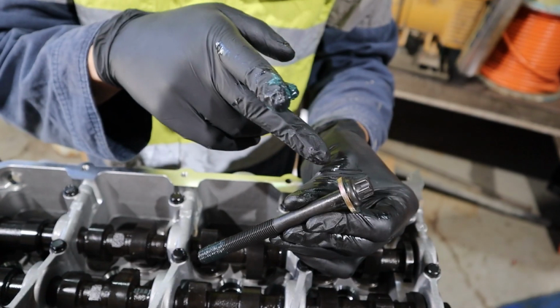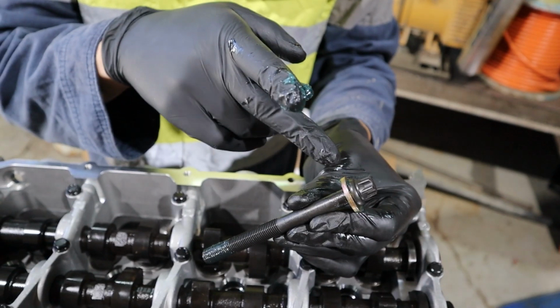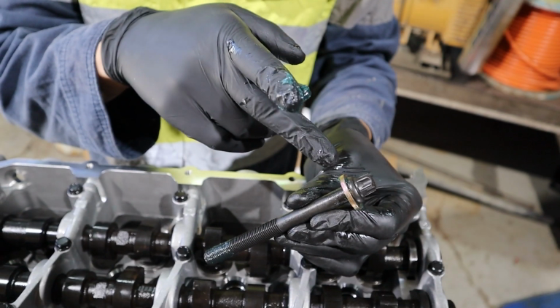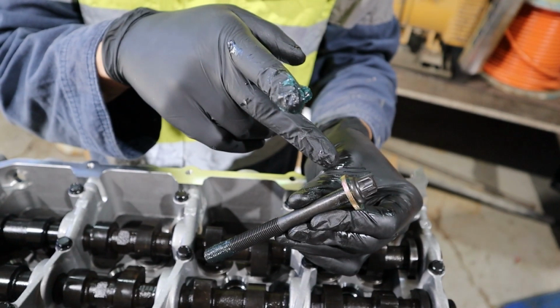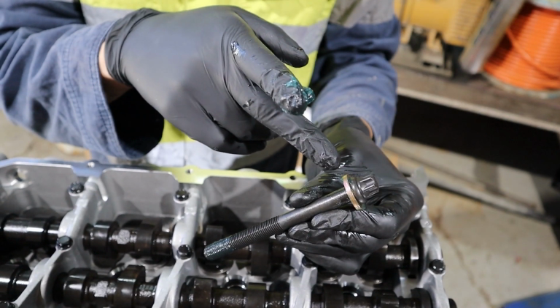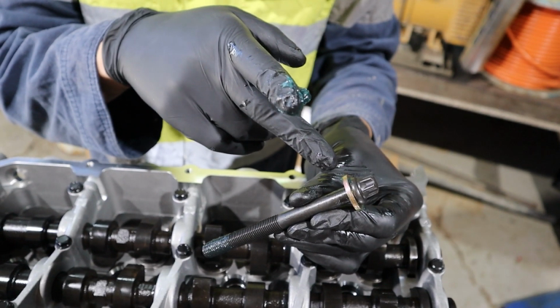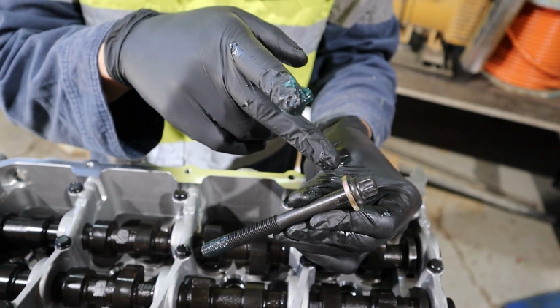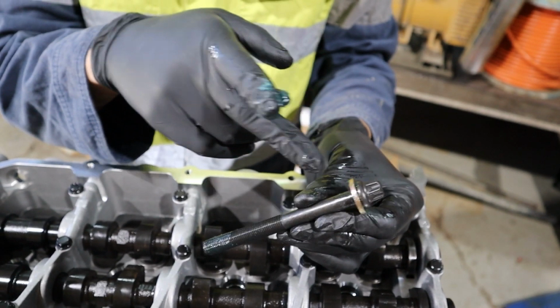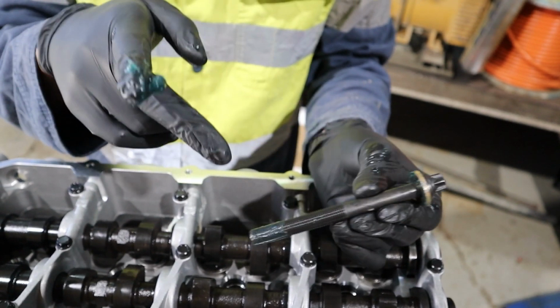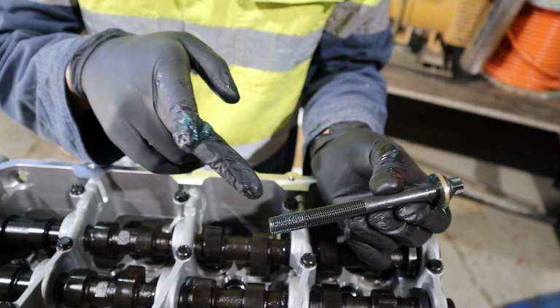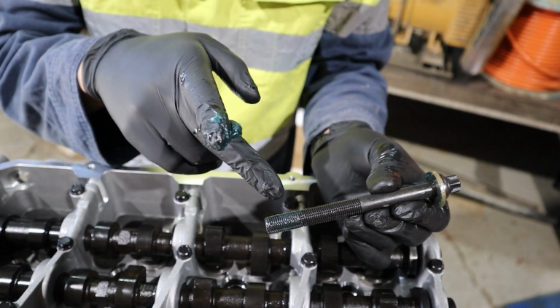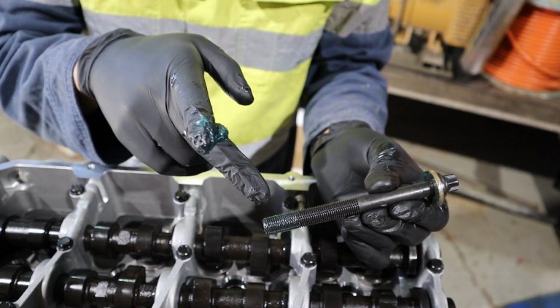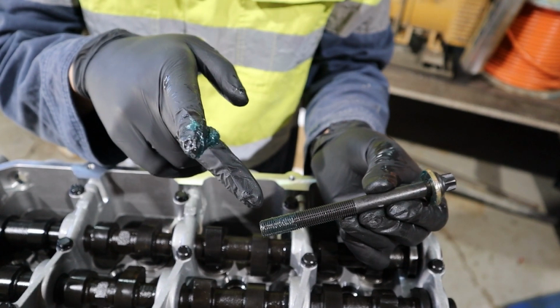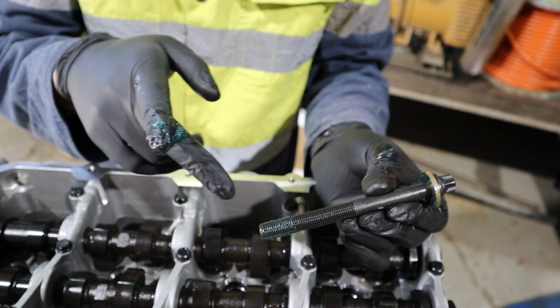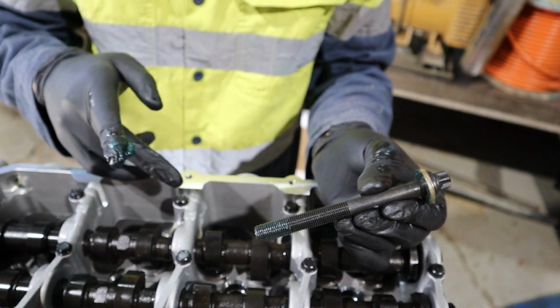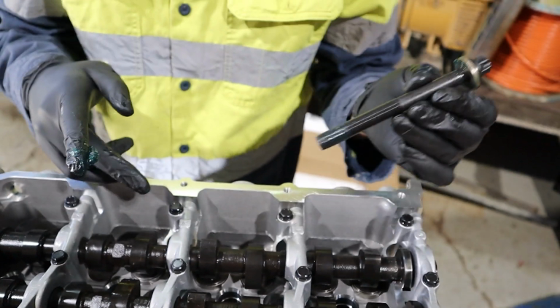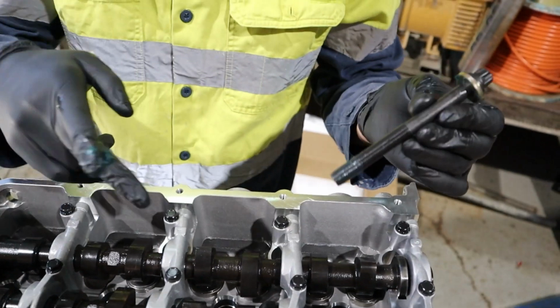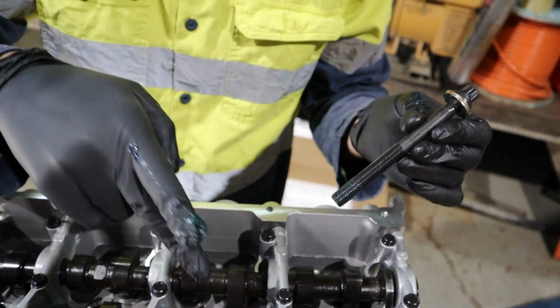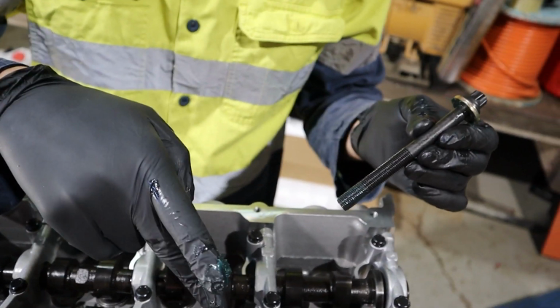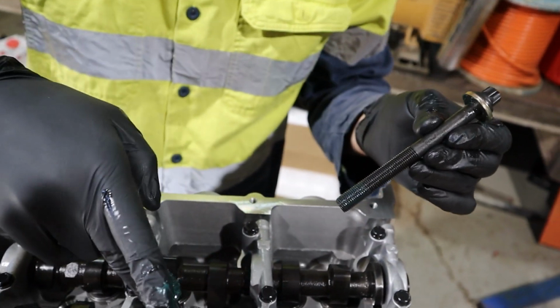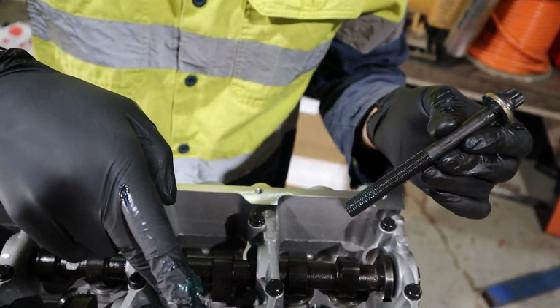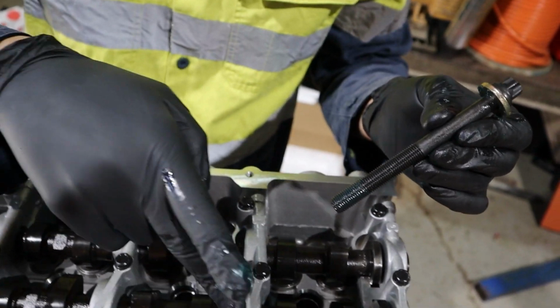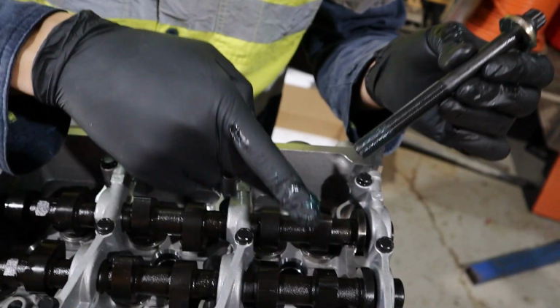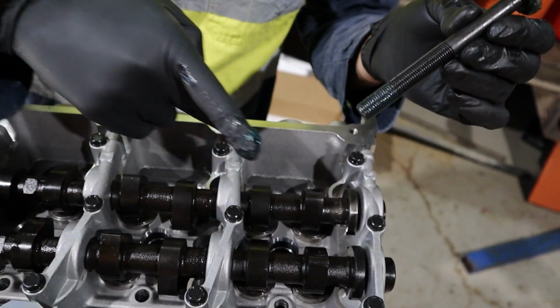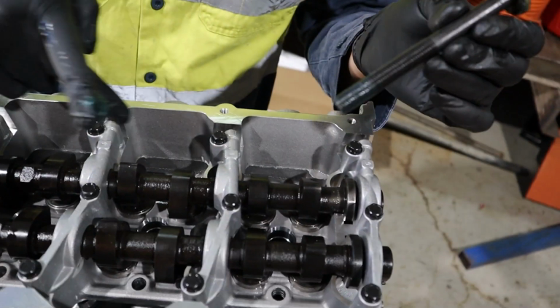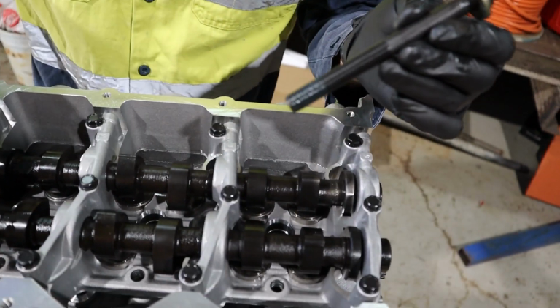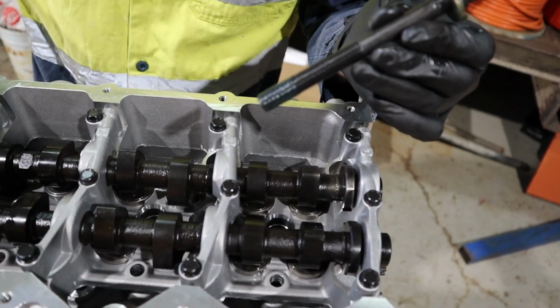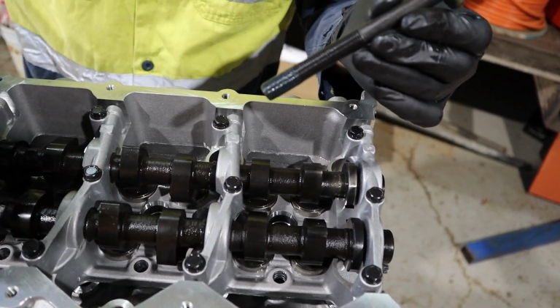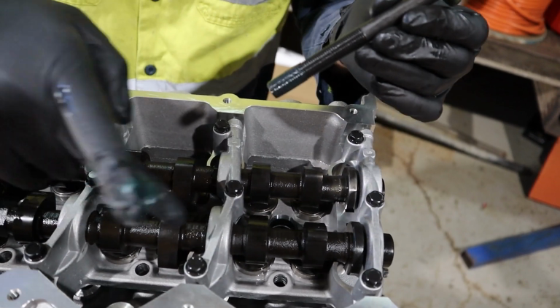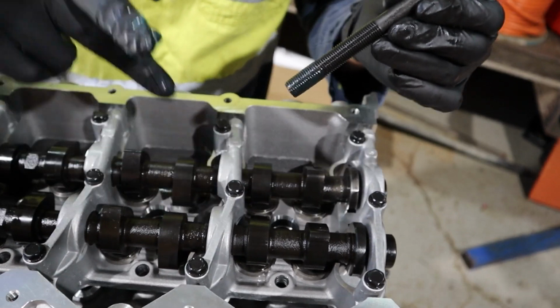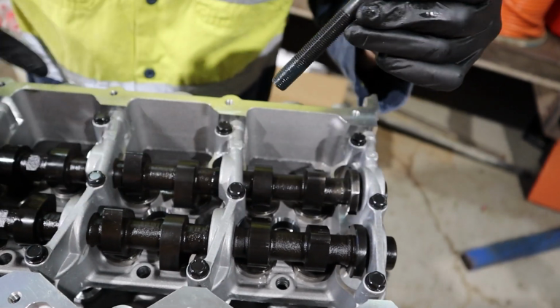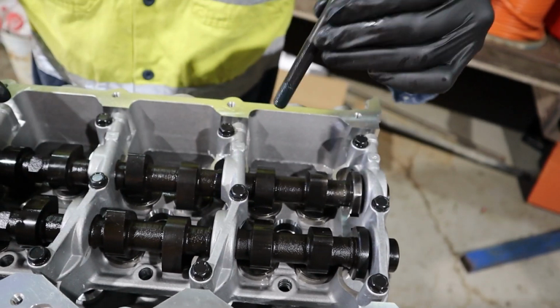Grease under the head of the head bolt and on the threads, and install into the outer head bolt holes.